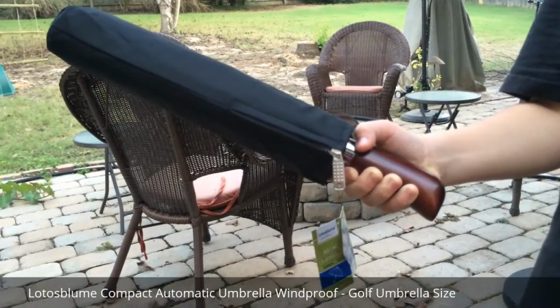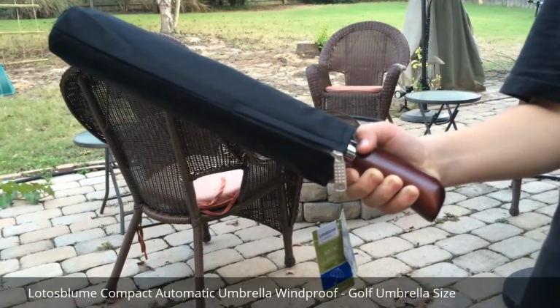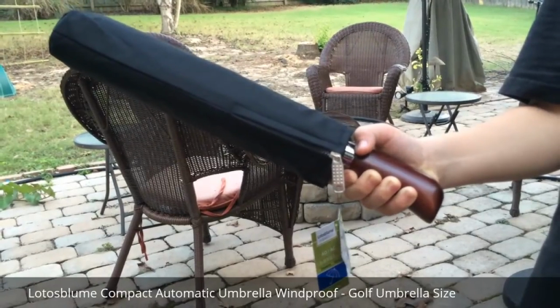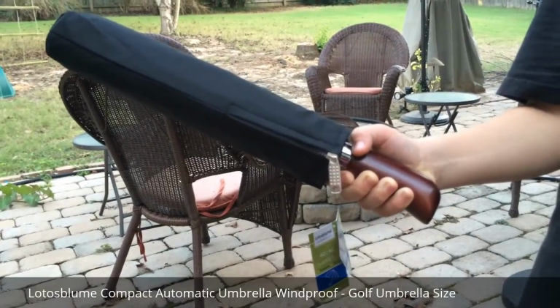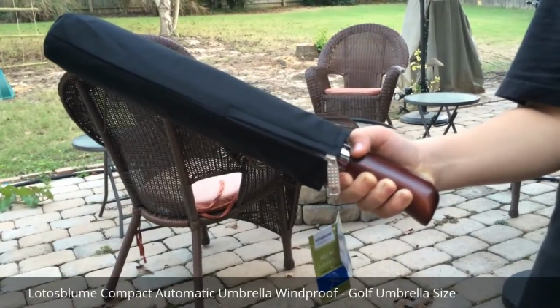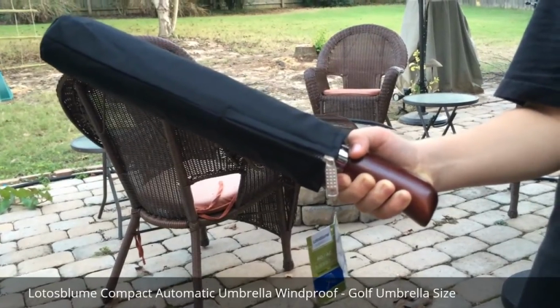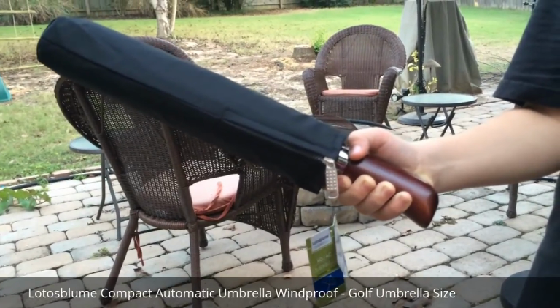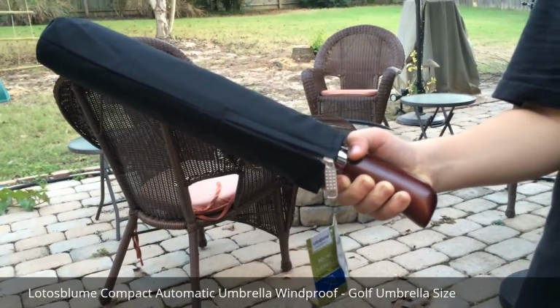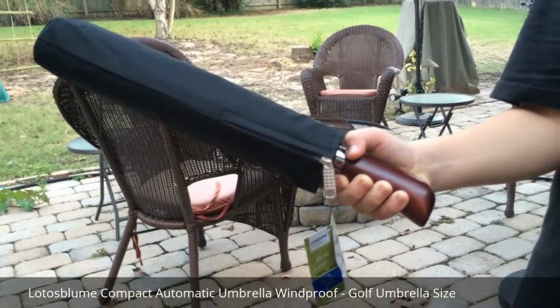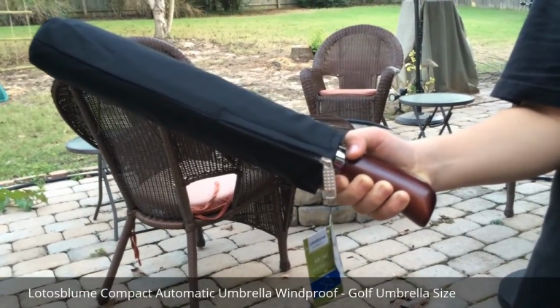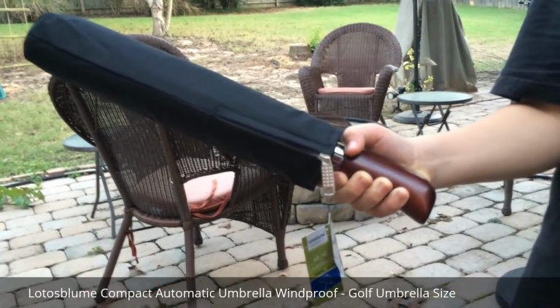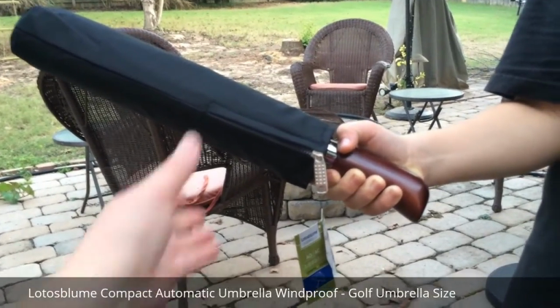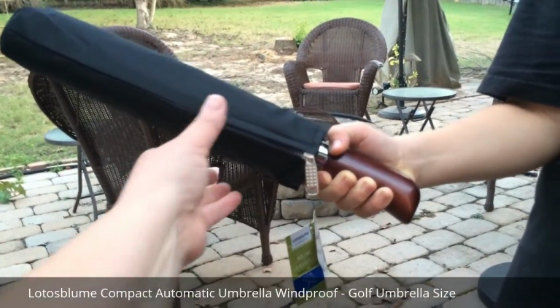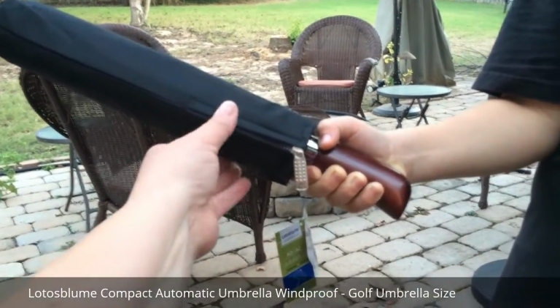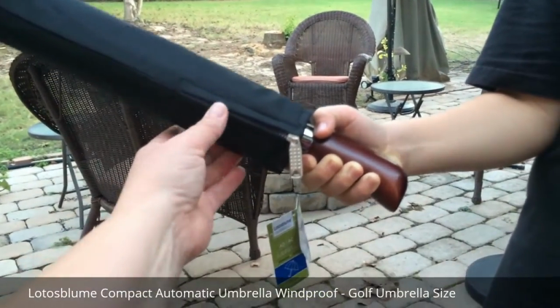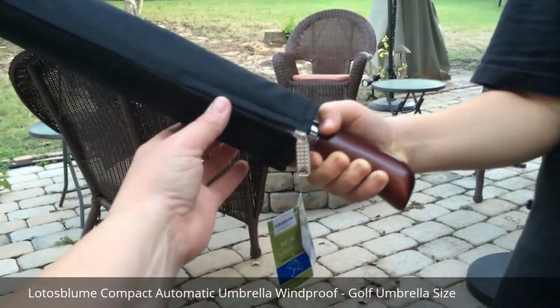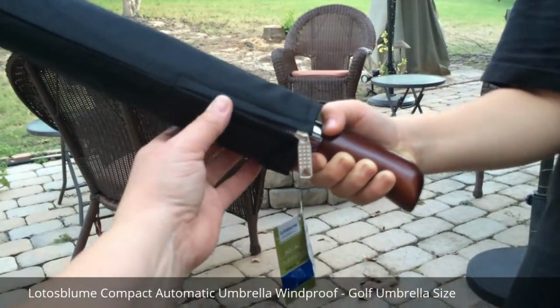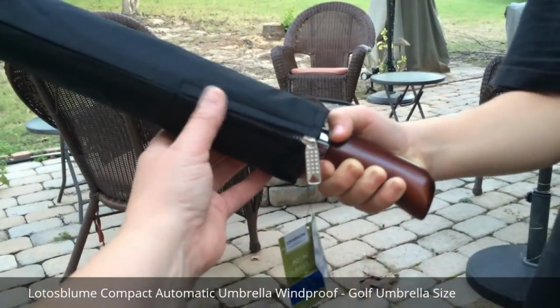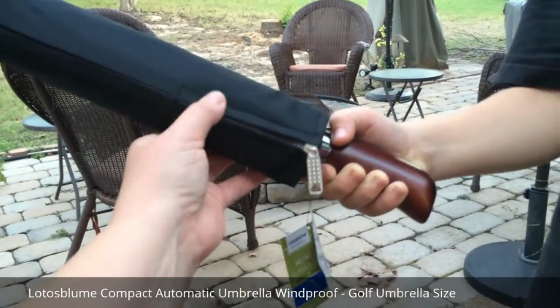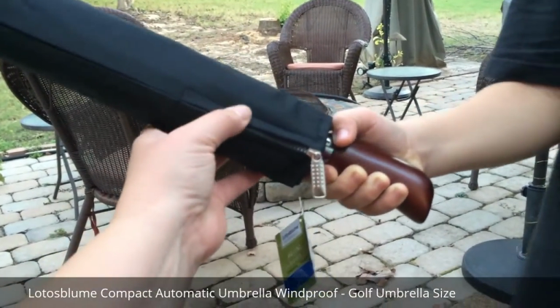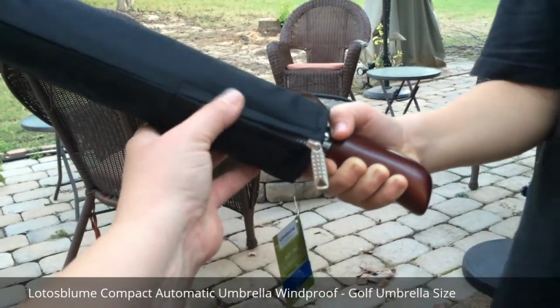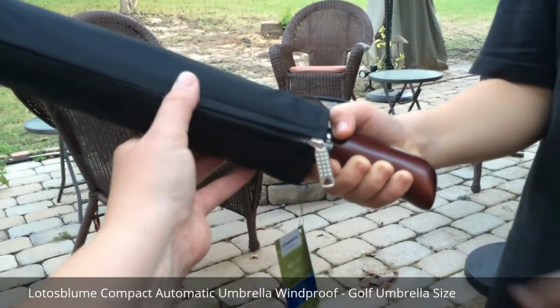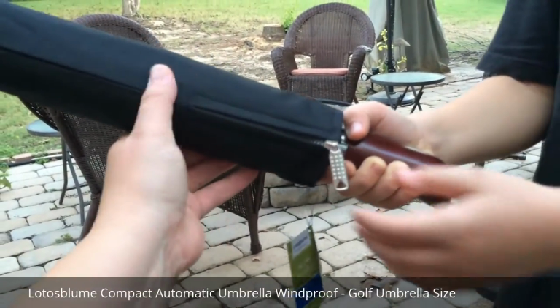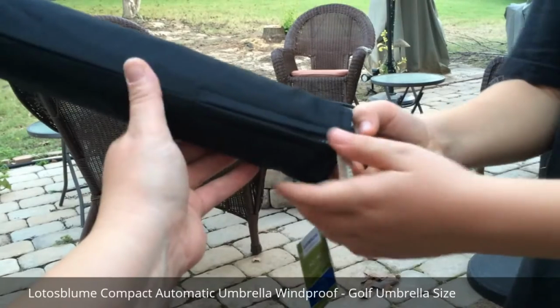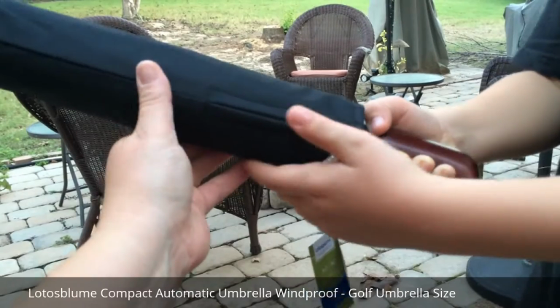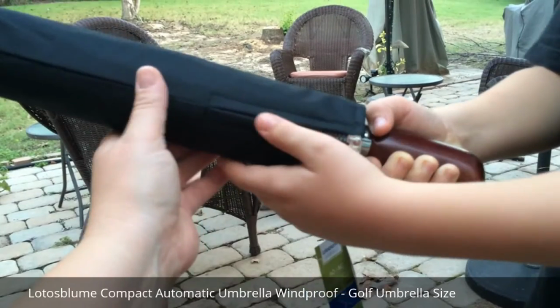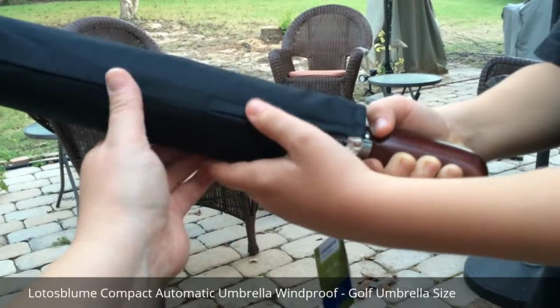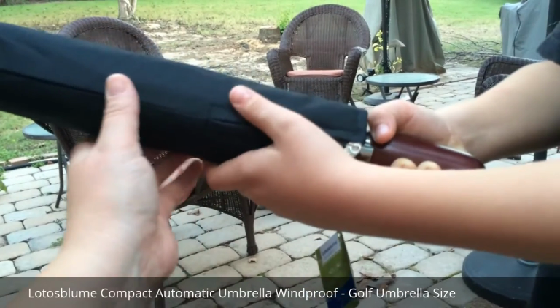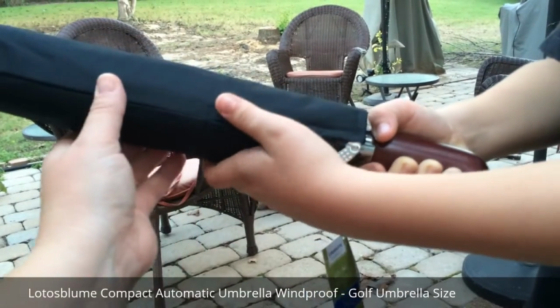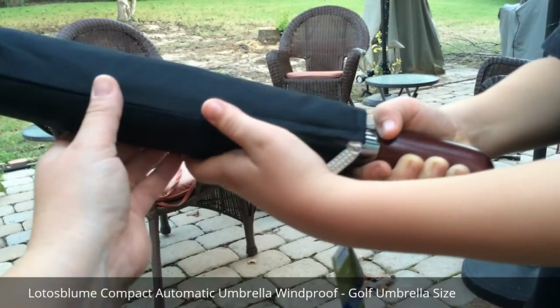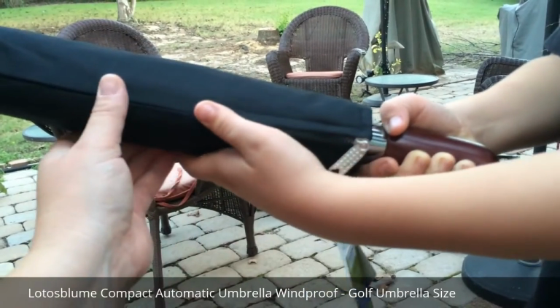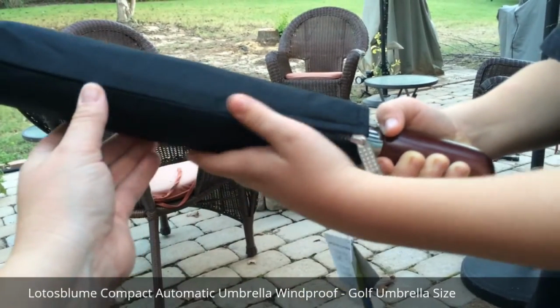Hello. Today we are testing out our new umbrella. This has a really nice case to it with a zipper.